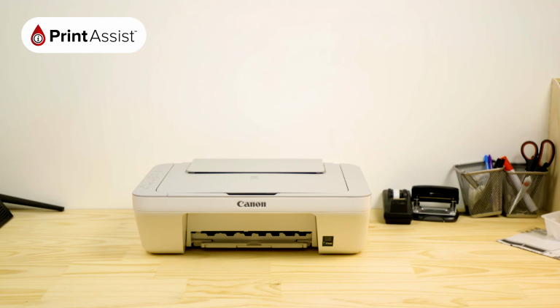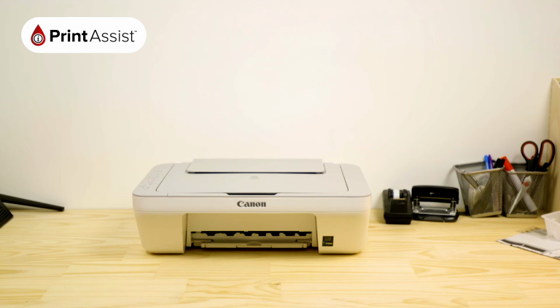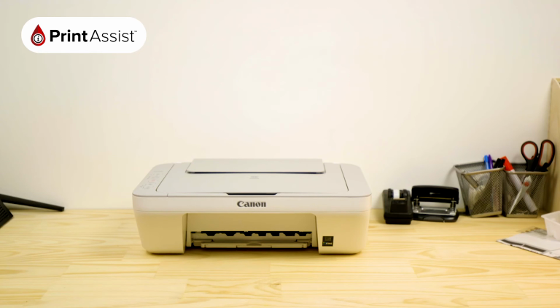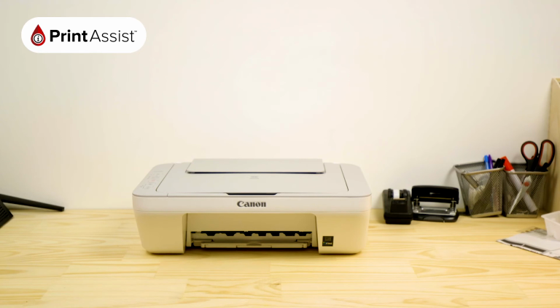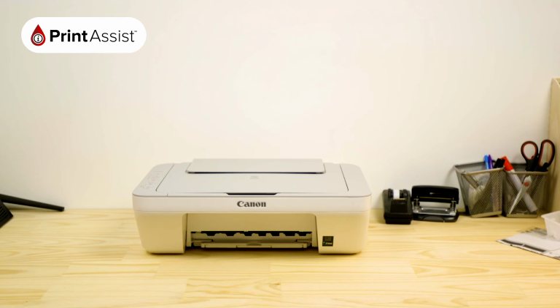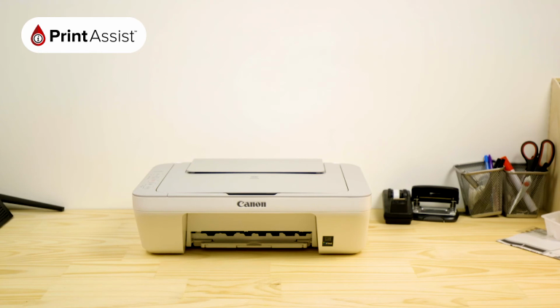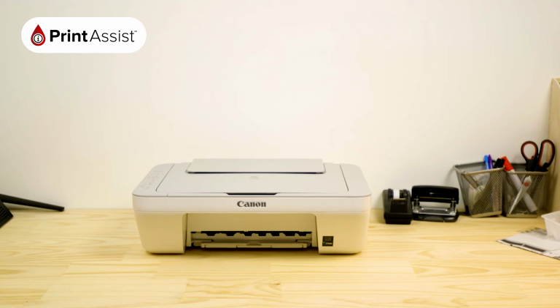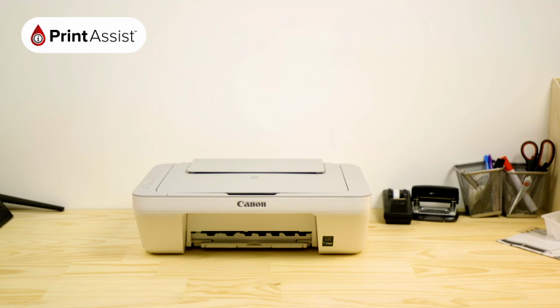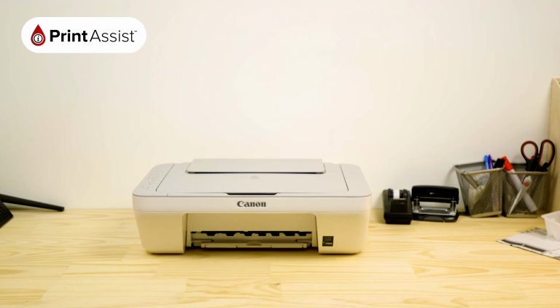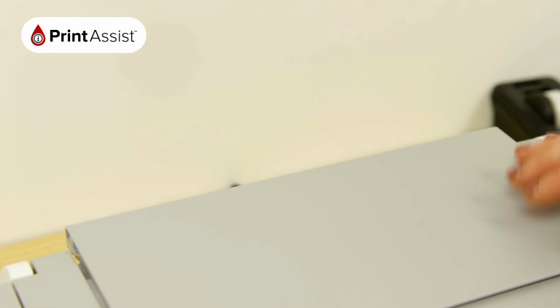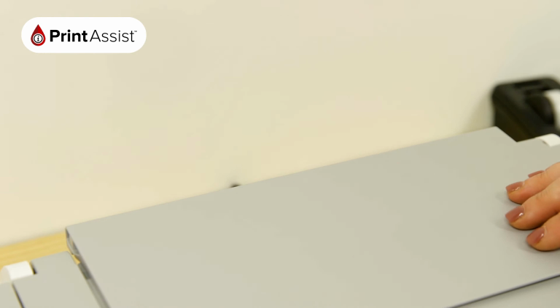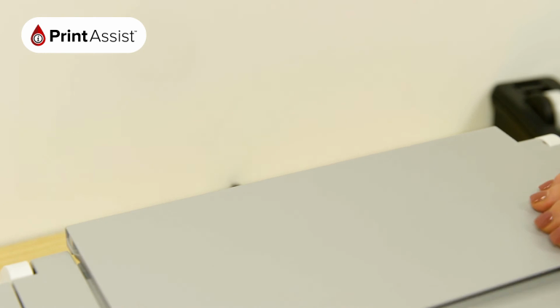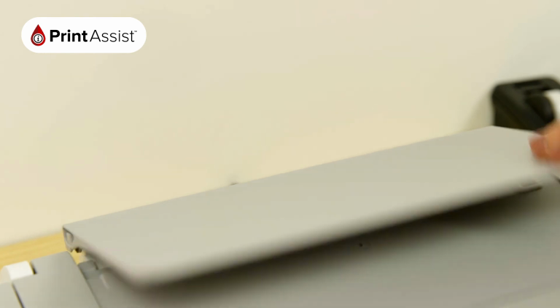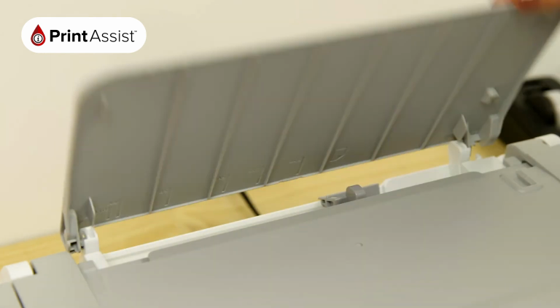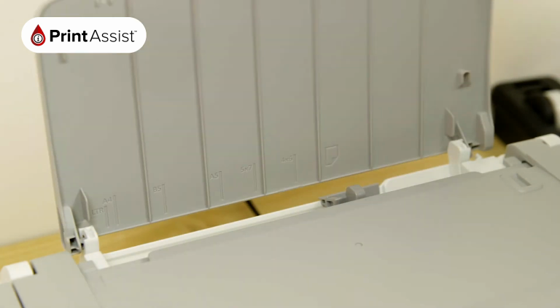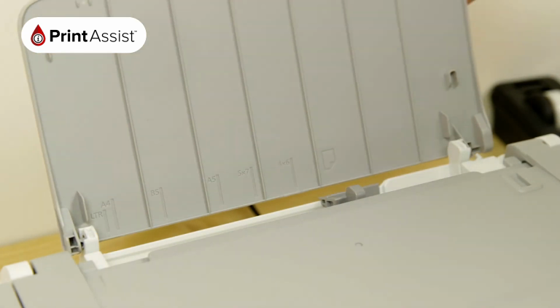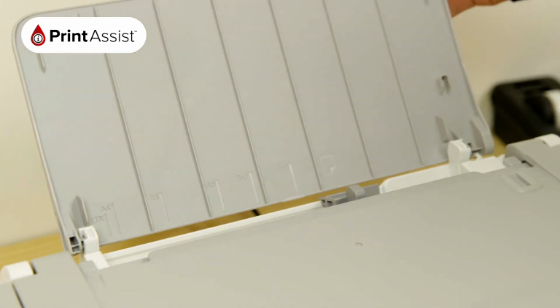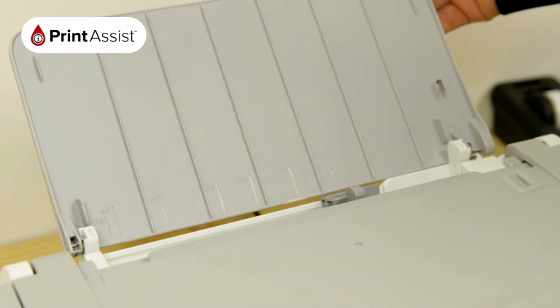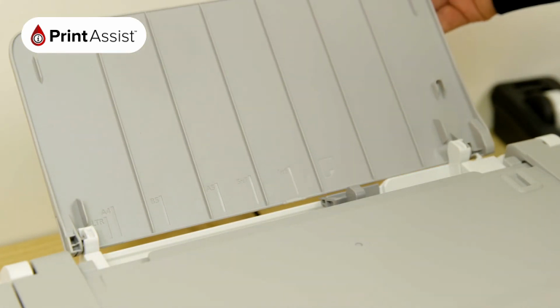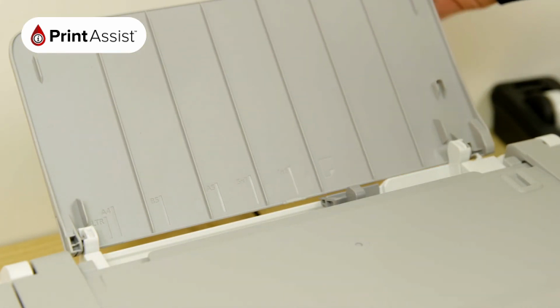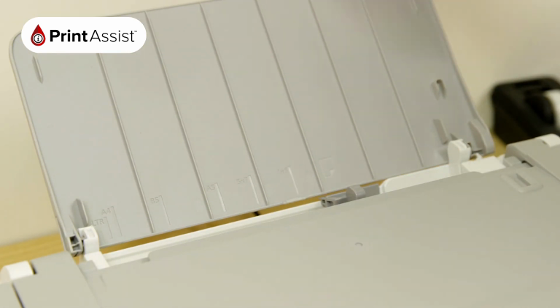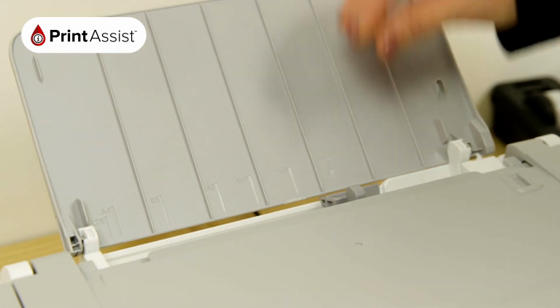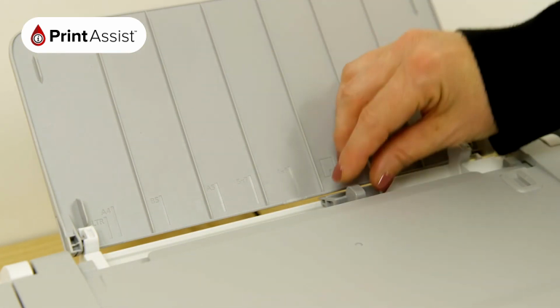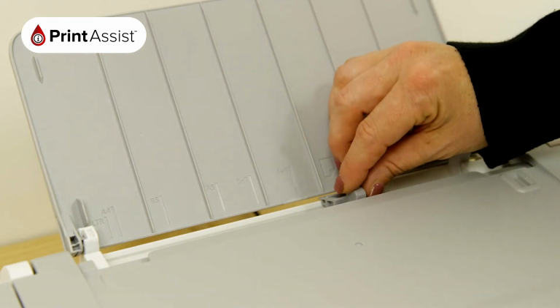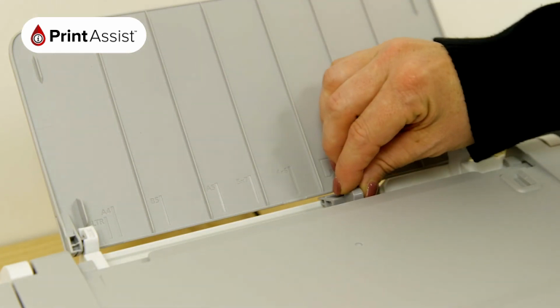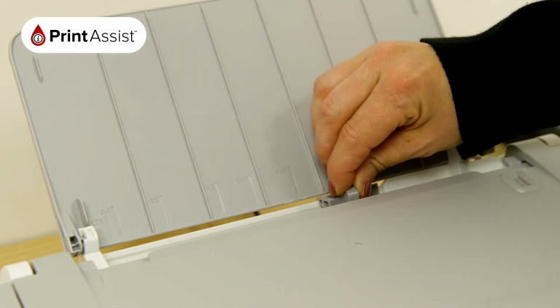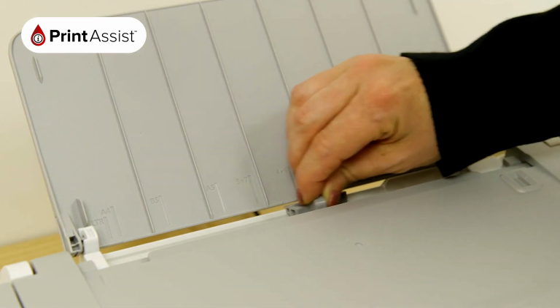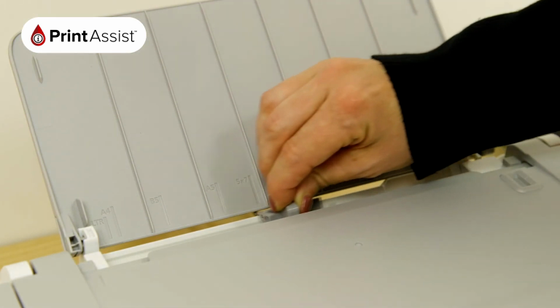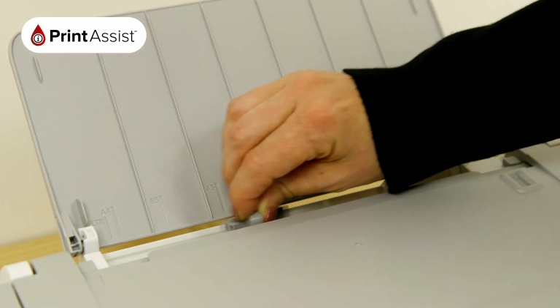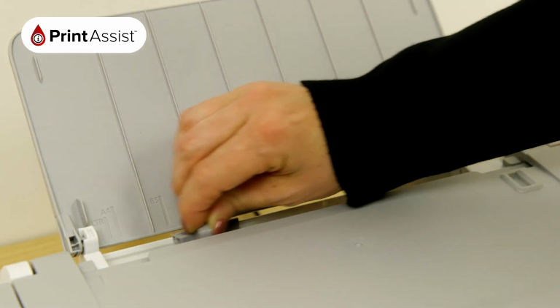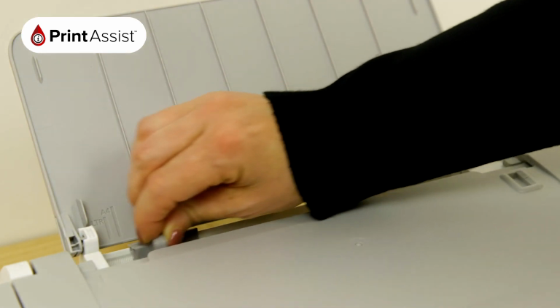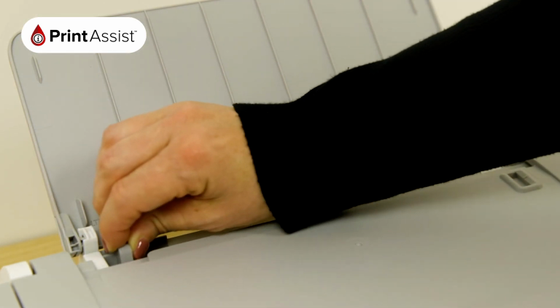To put paper into the printer, lift up the feed tray and then move the paper guides out to match your paper size.